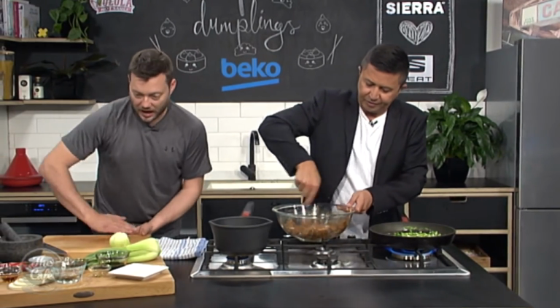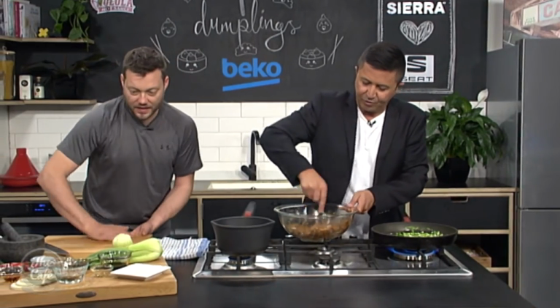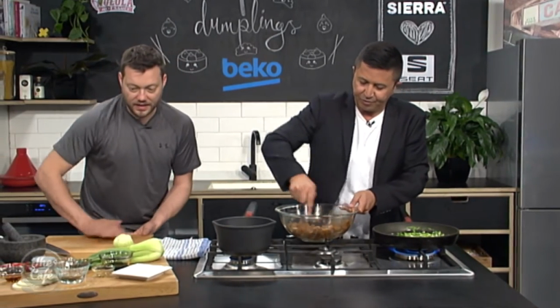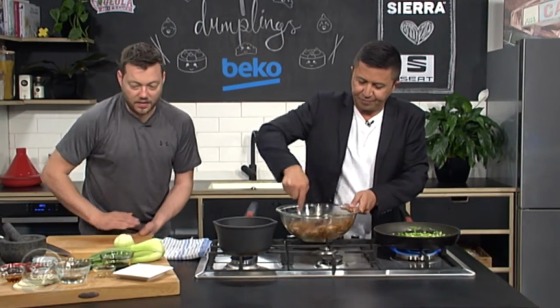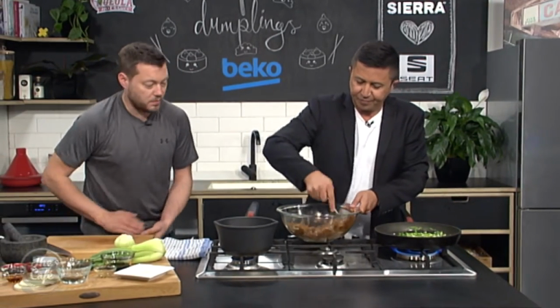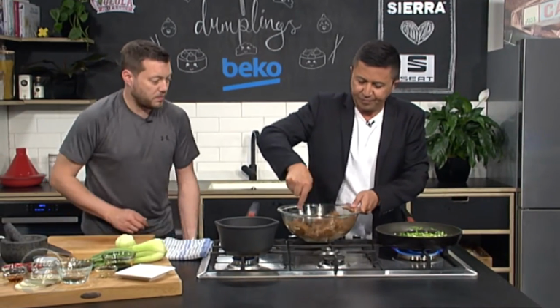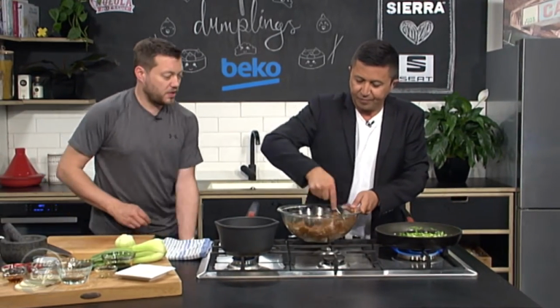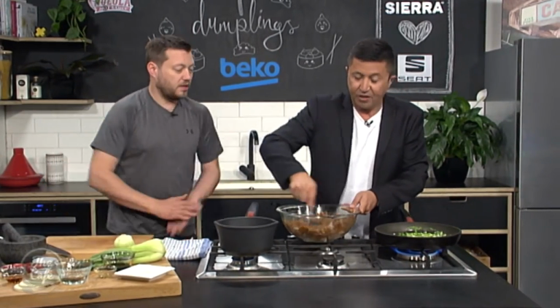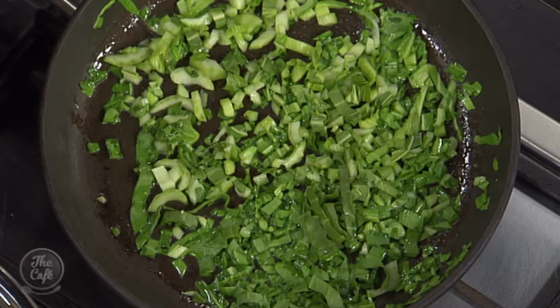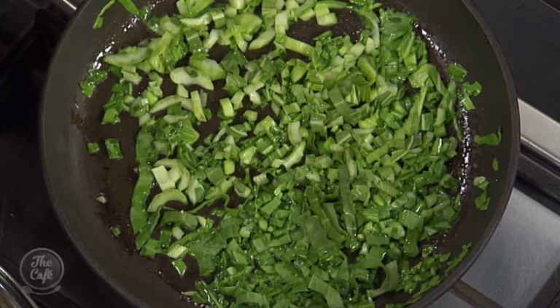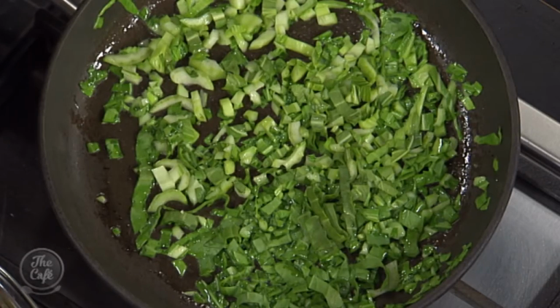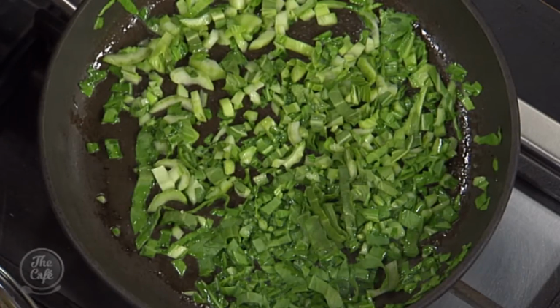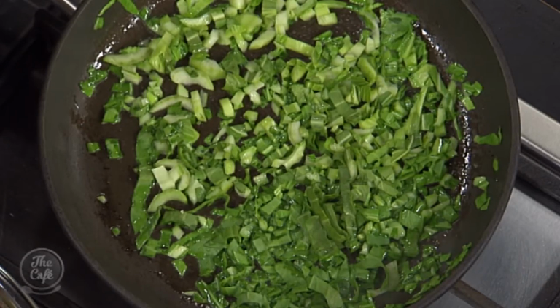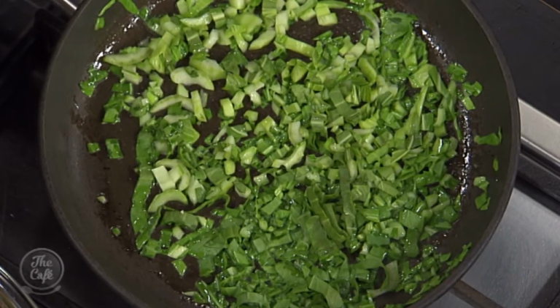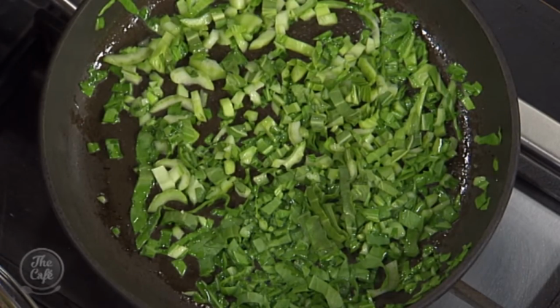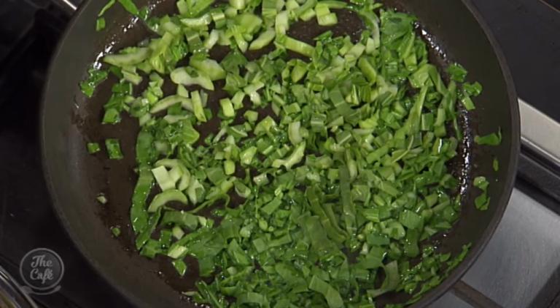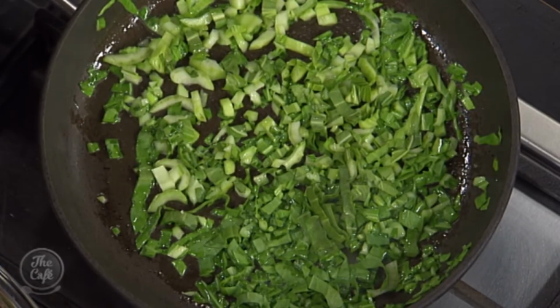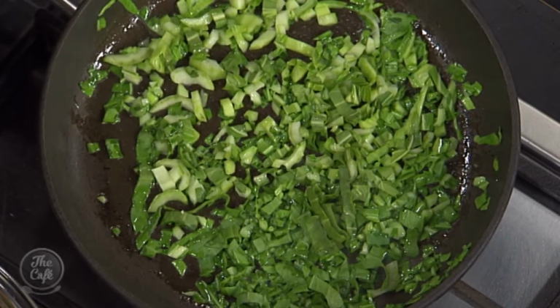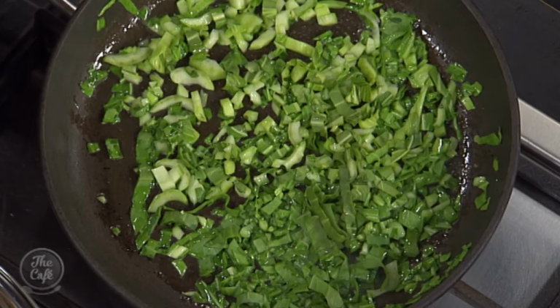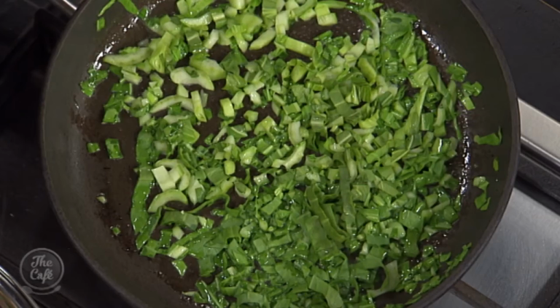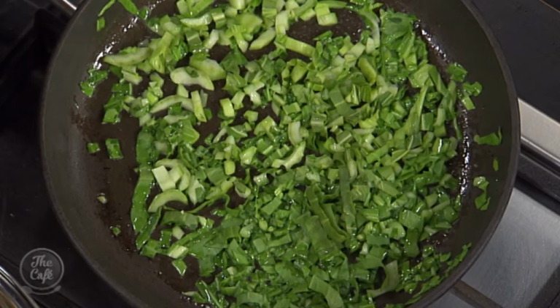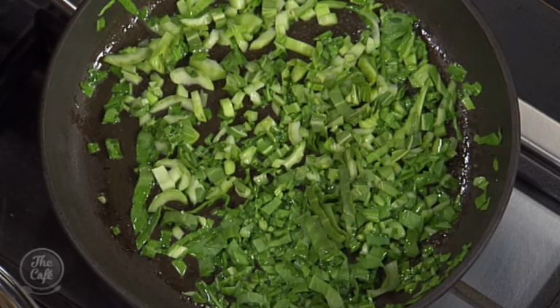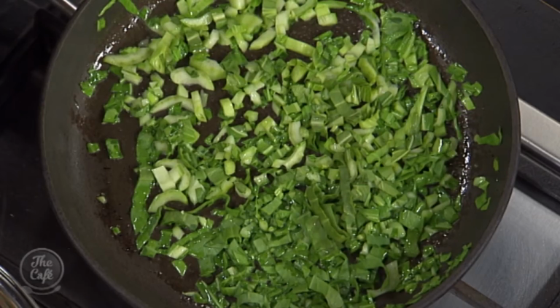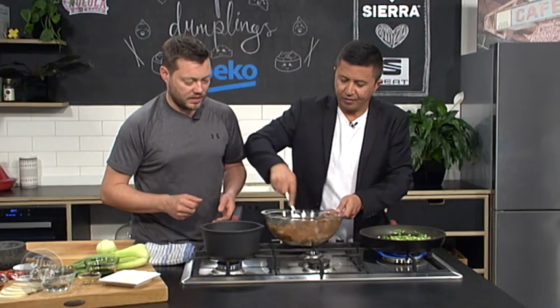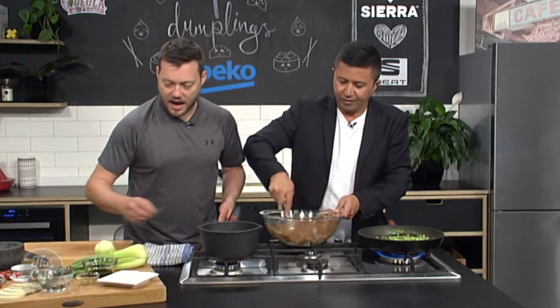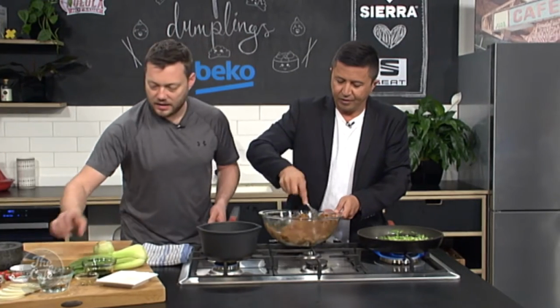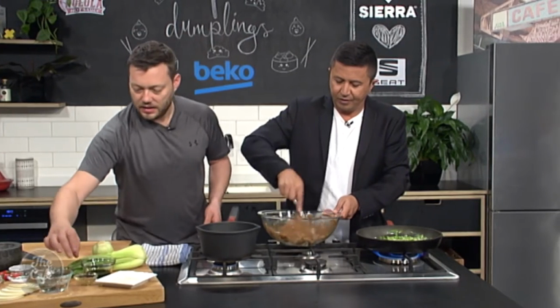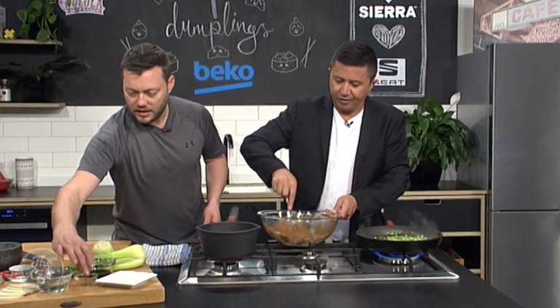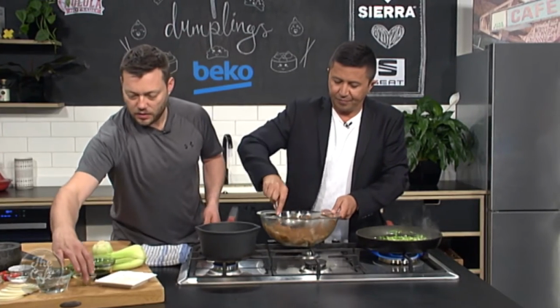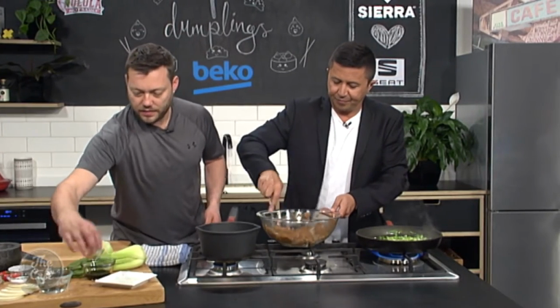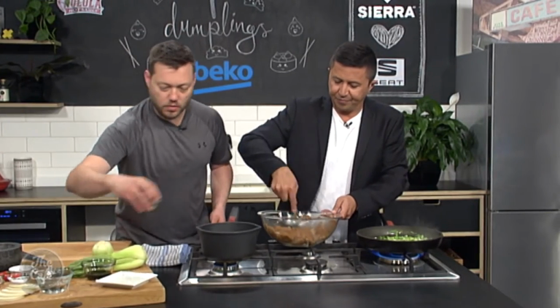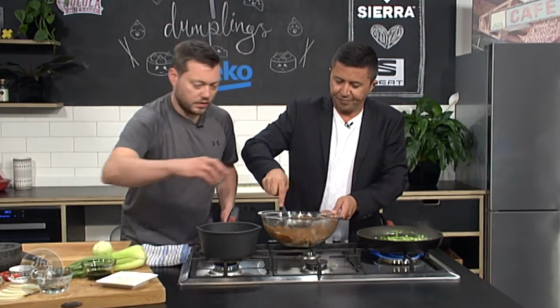And that's pretty much it for the filling. You can add all the extra flavours in there - whatever you want.